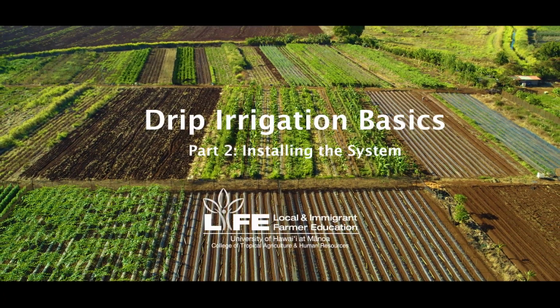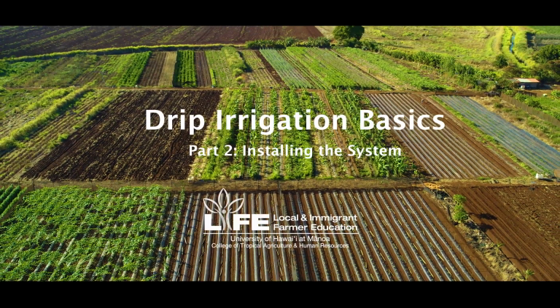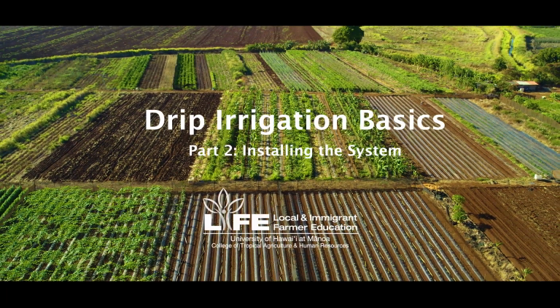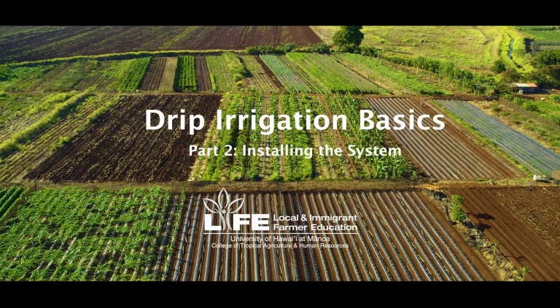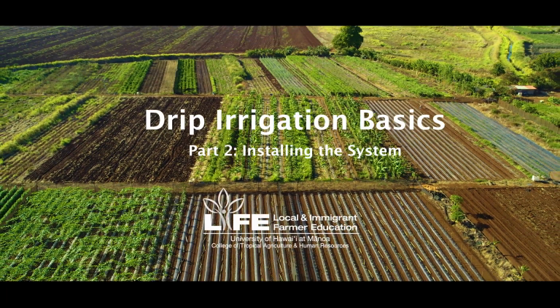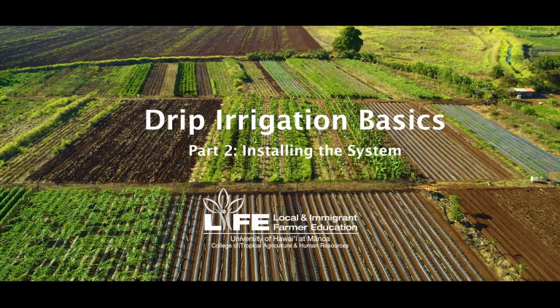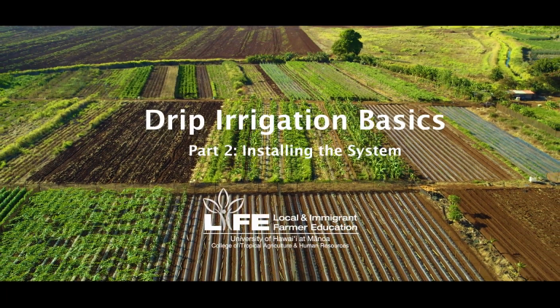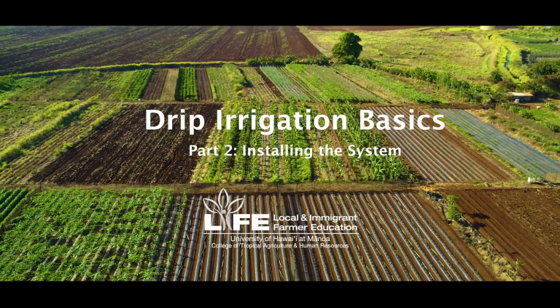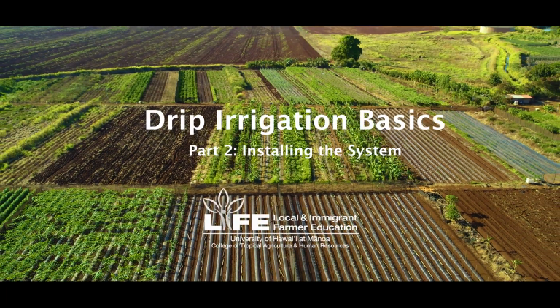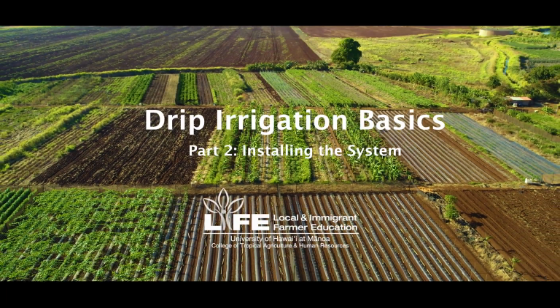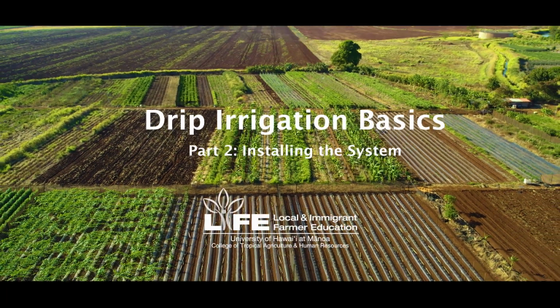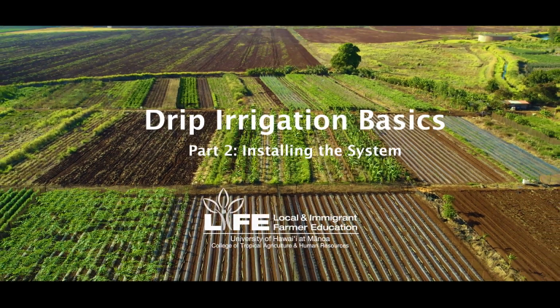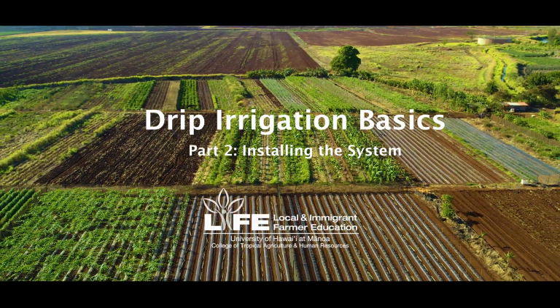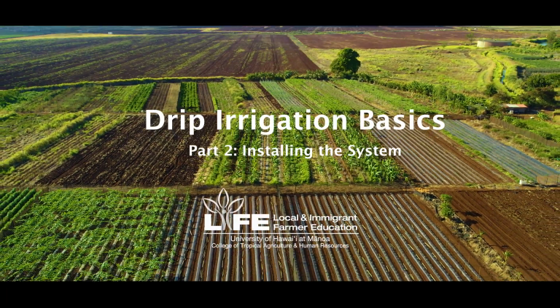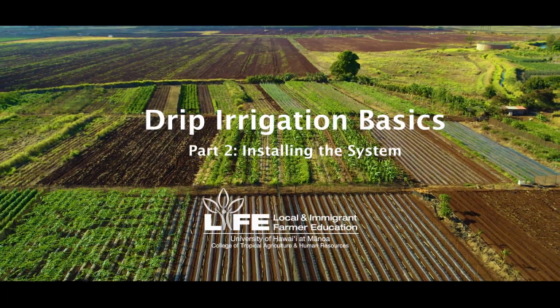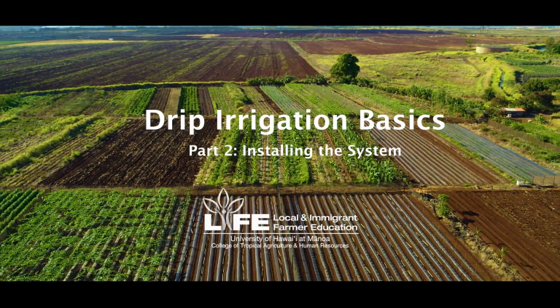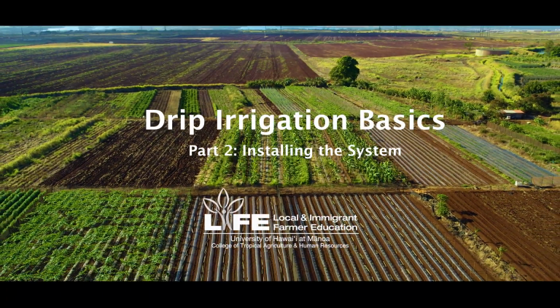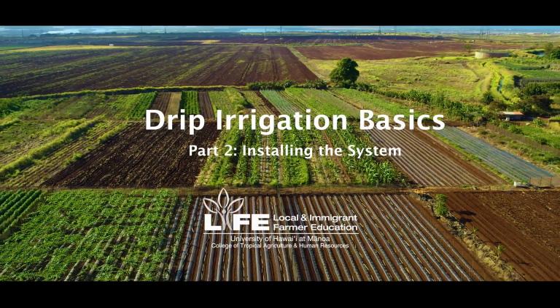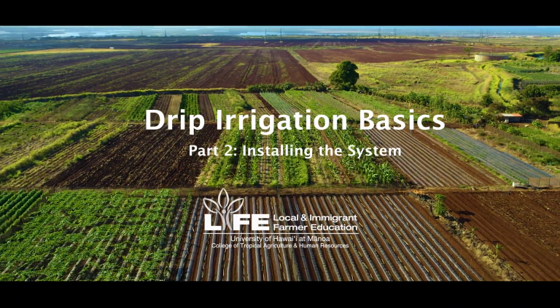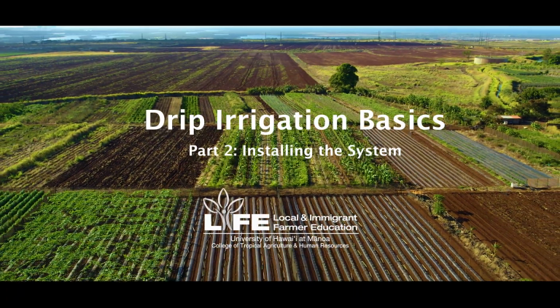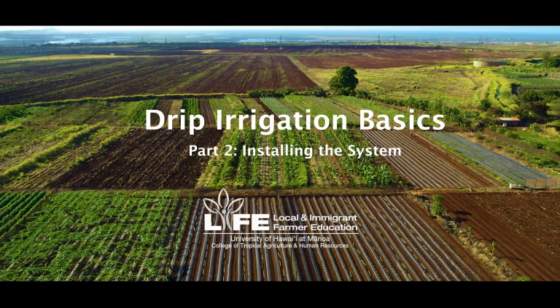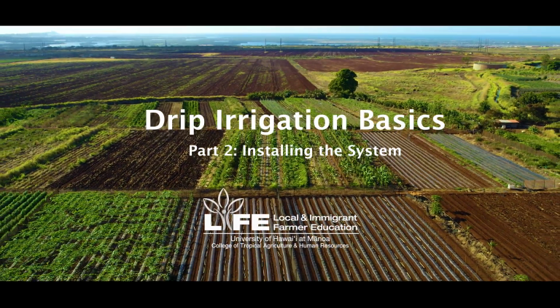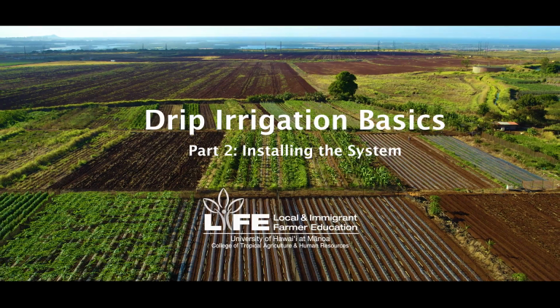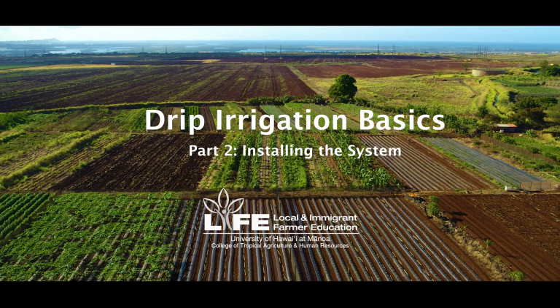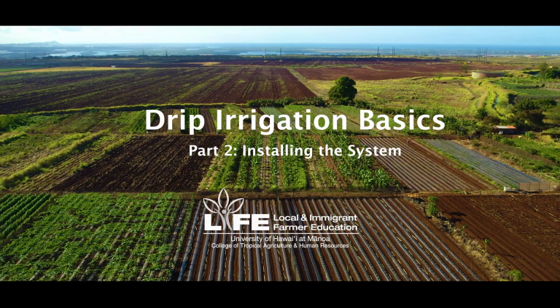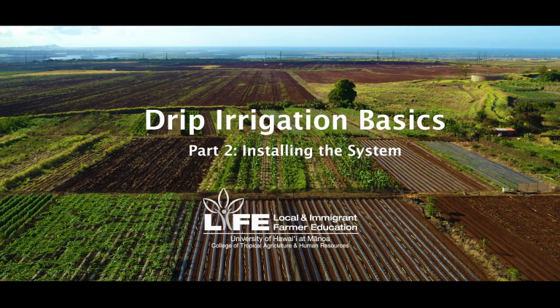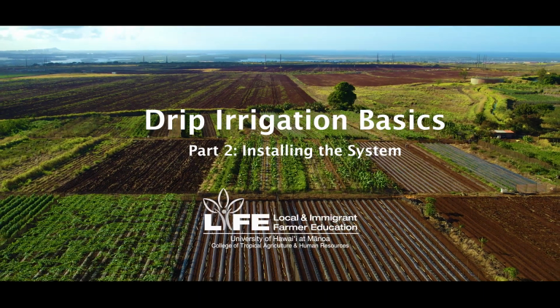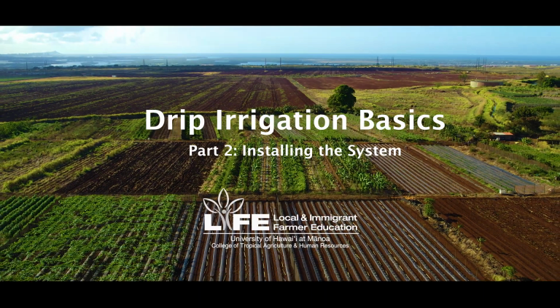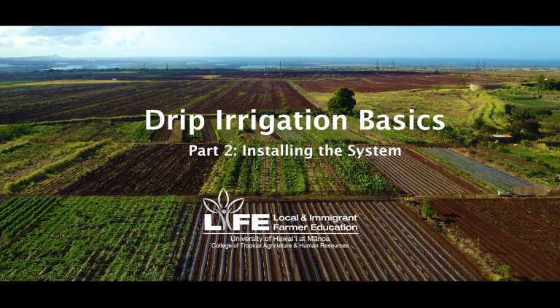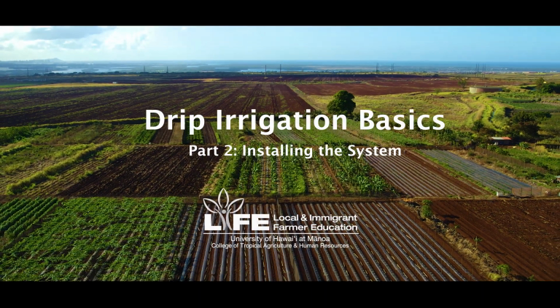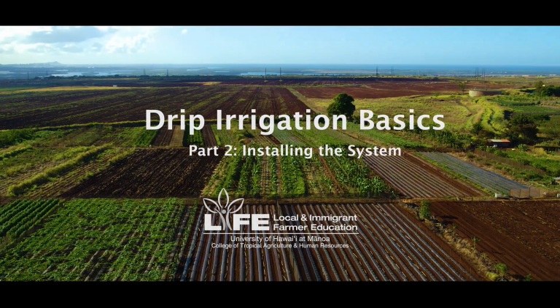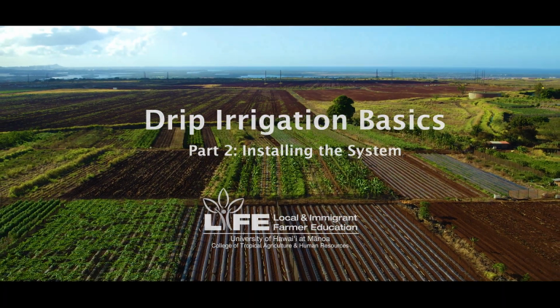Welcome to Drip Irrigation Basics, Part 2: System Design and Installation.